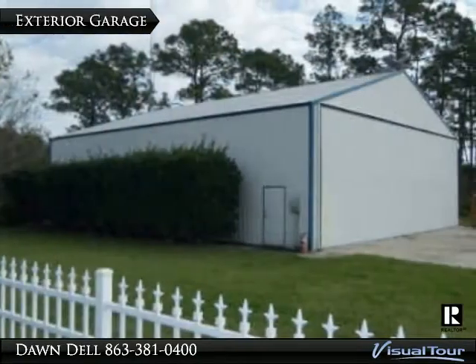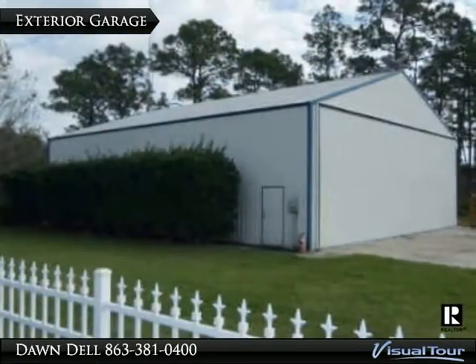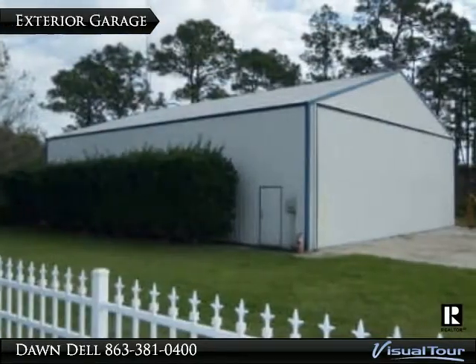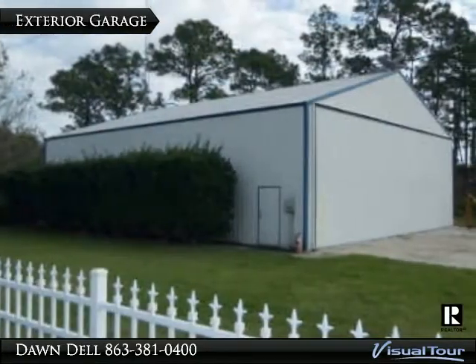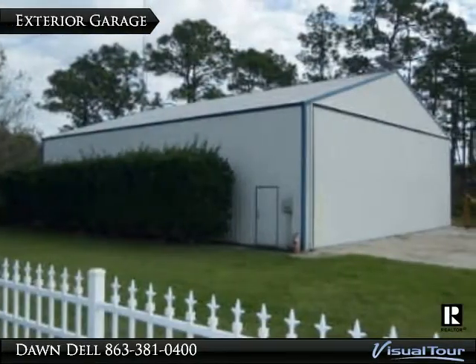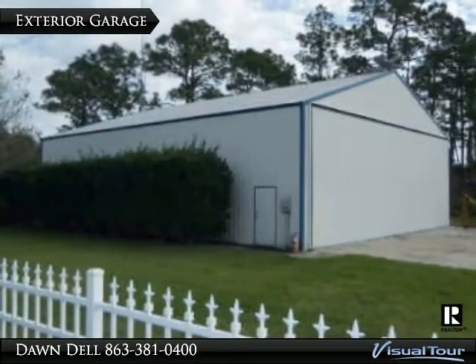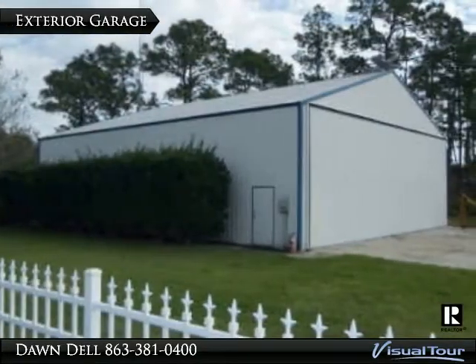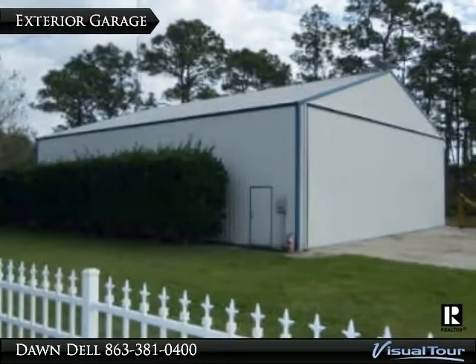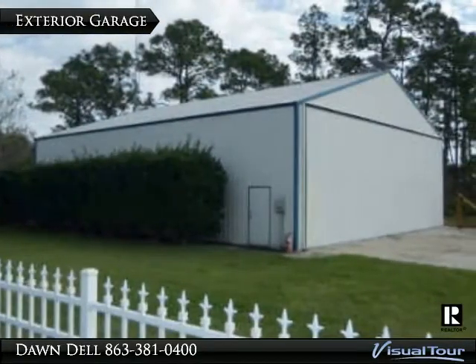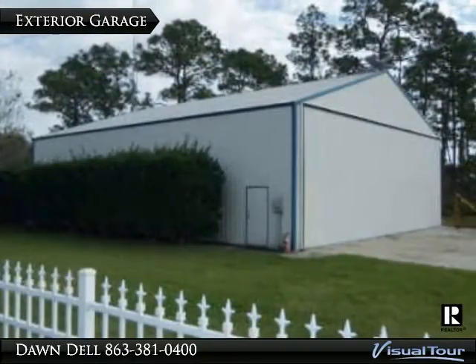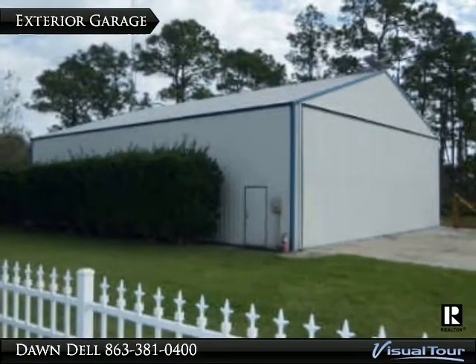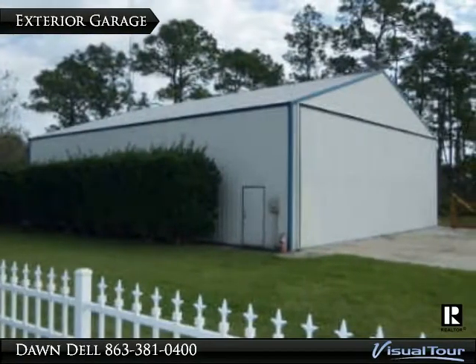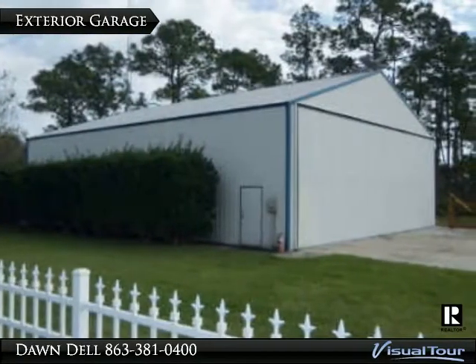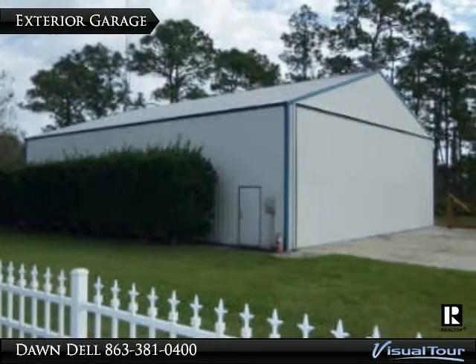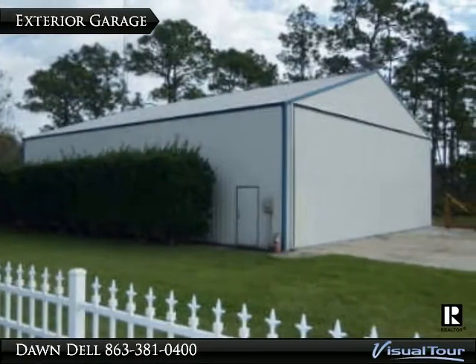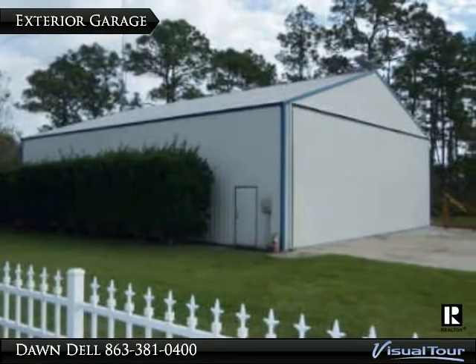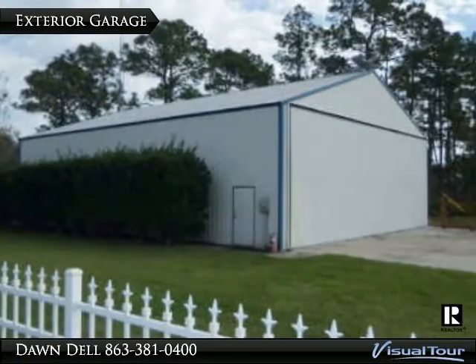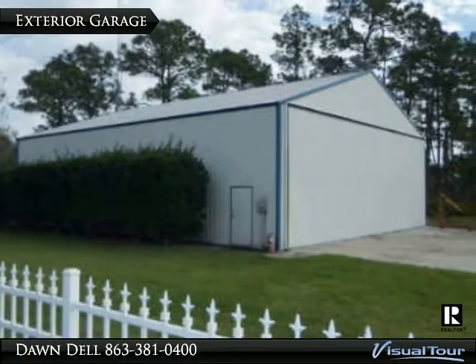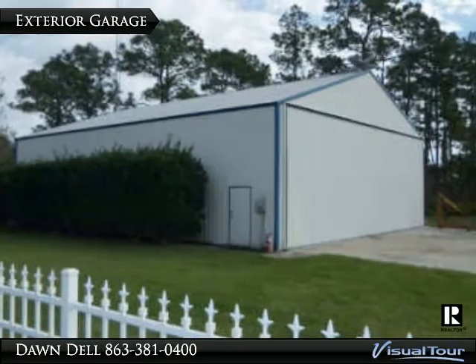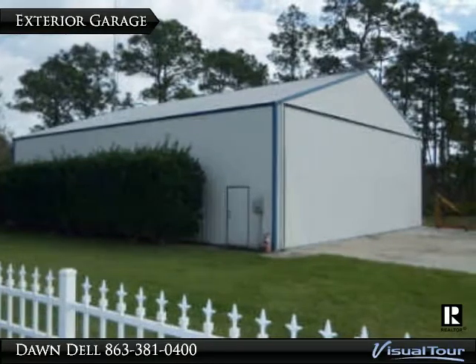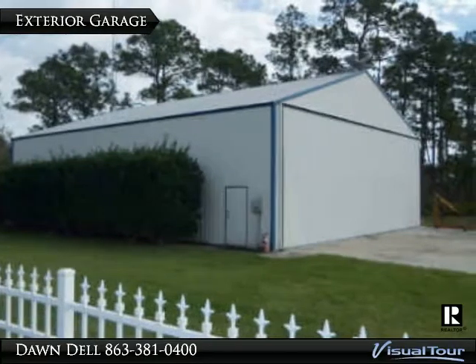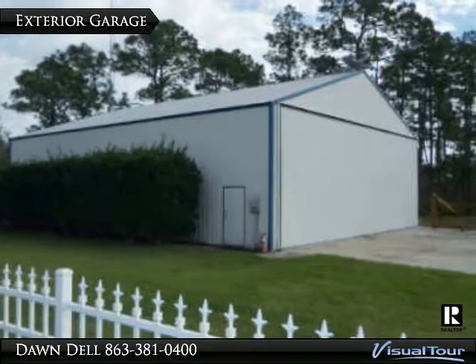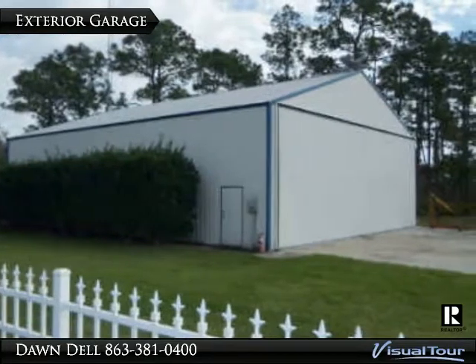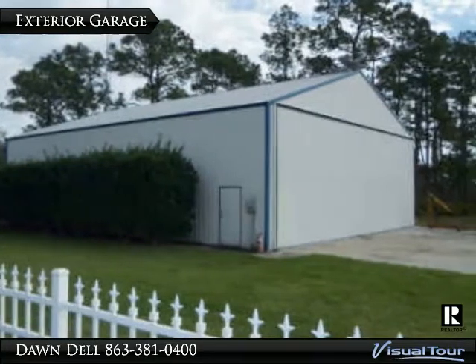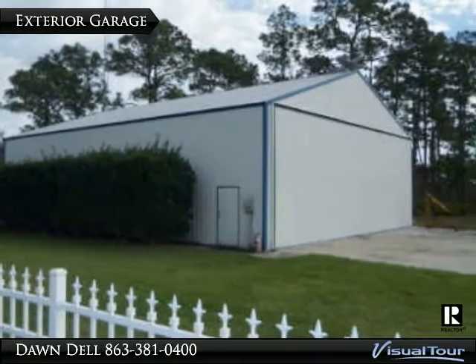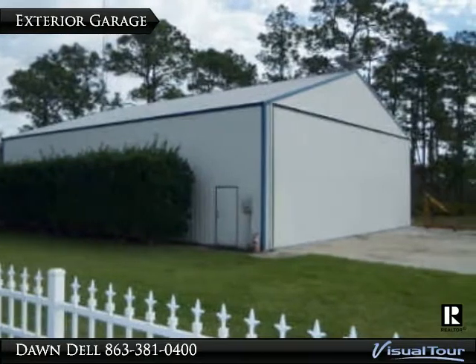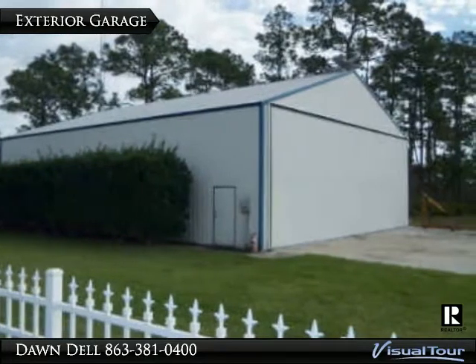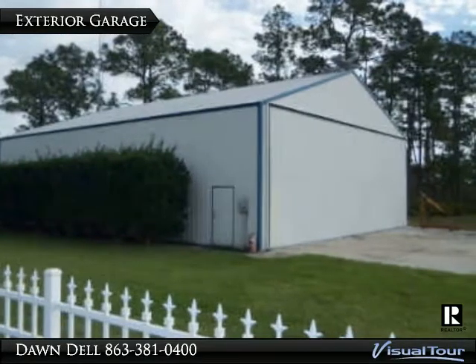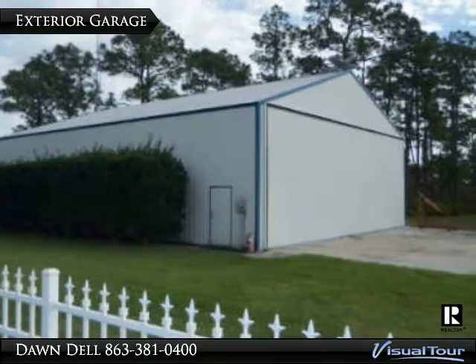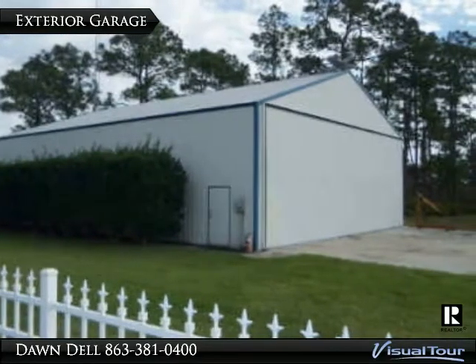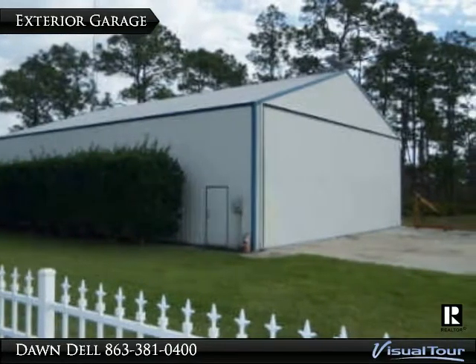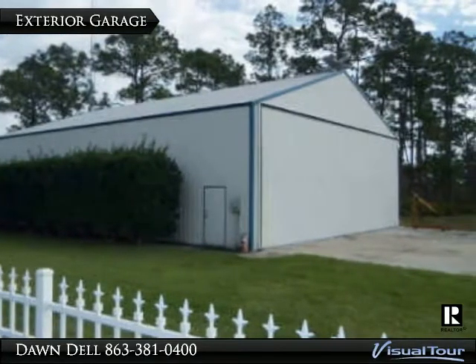The exterior garage is a hangar-type garage with full insulation, air conditioning, electric, and more.